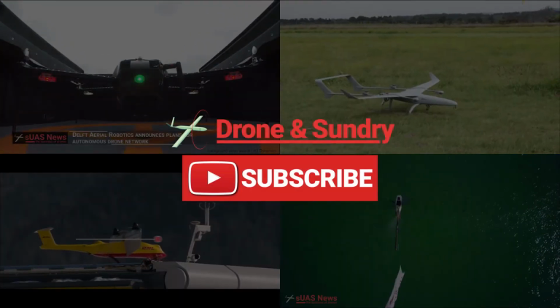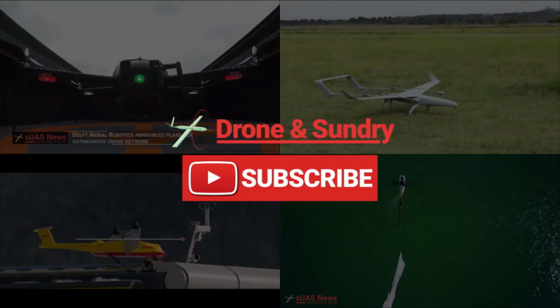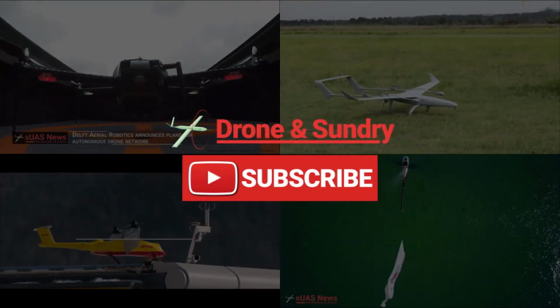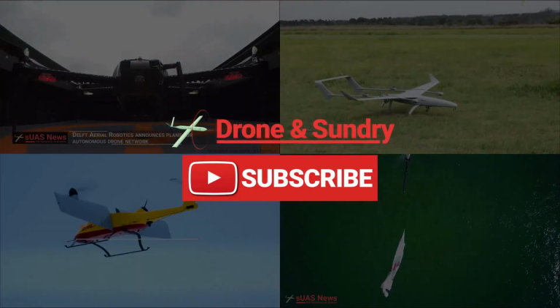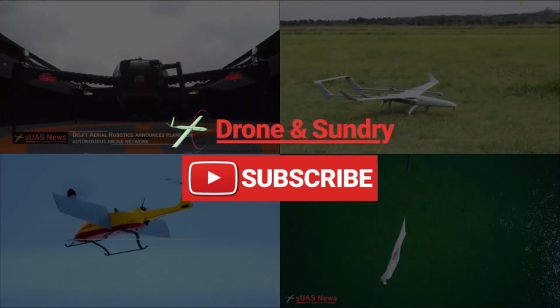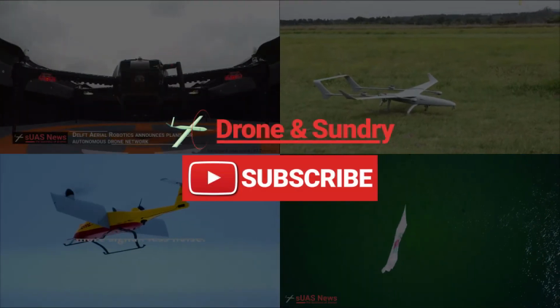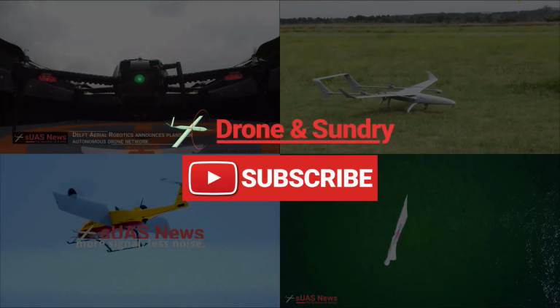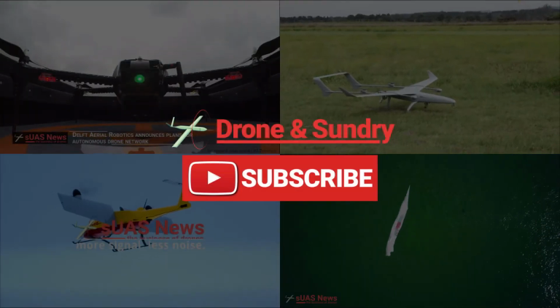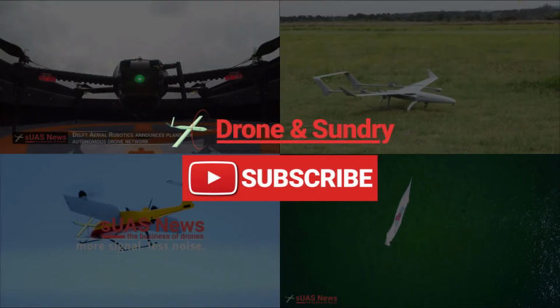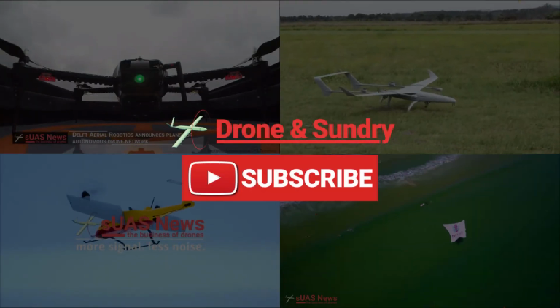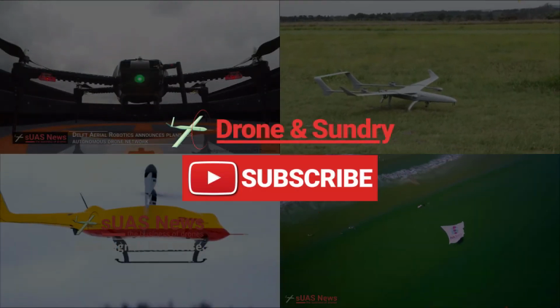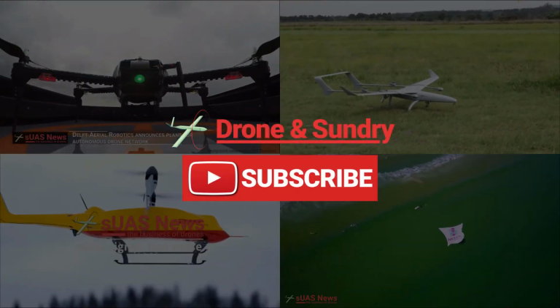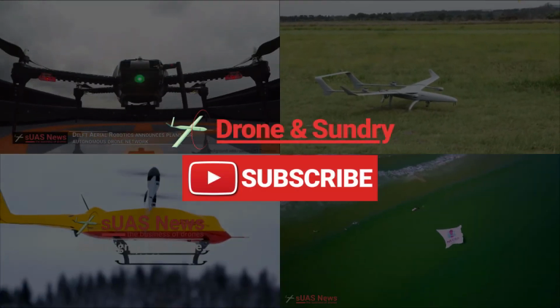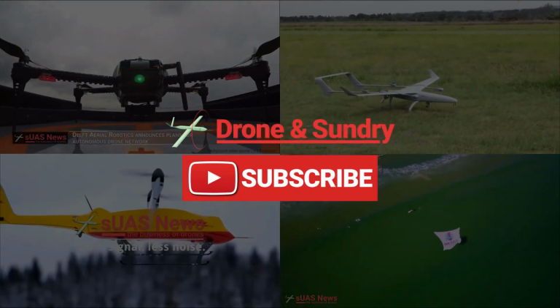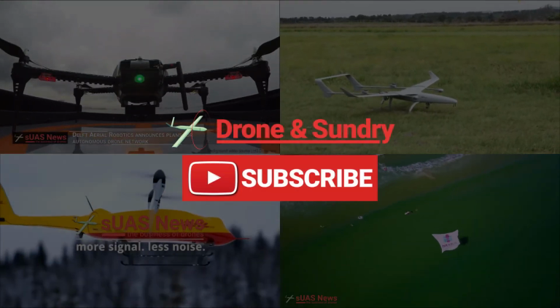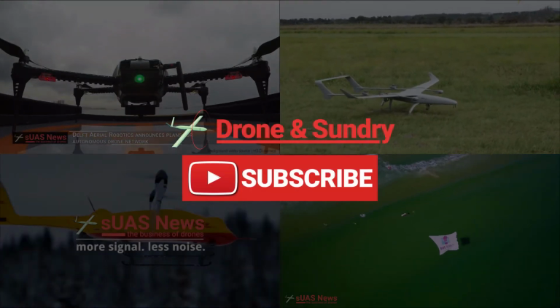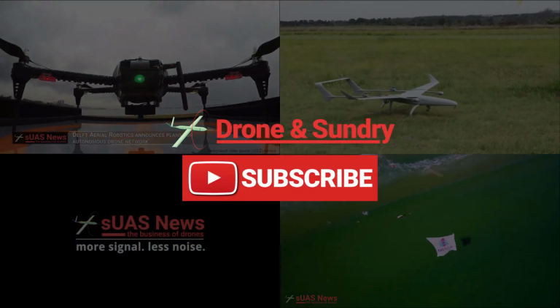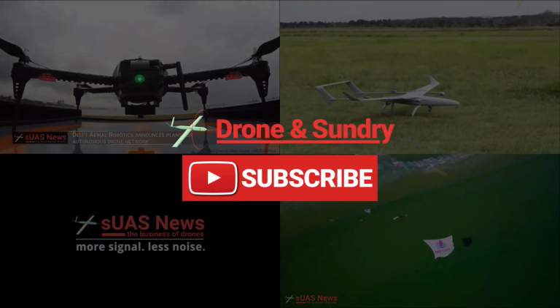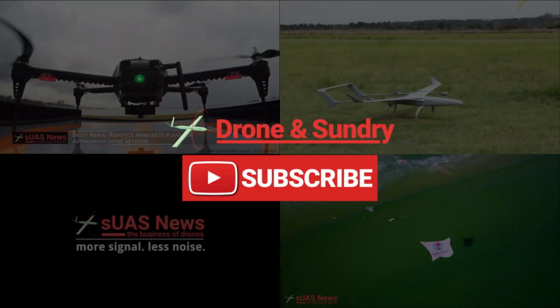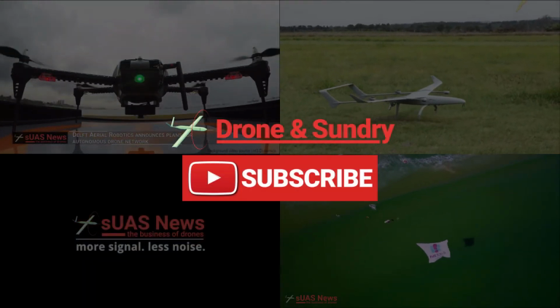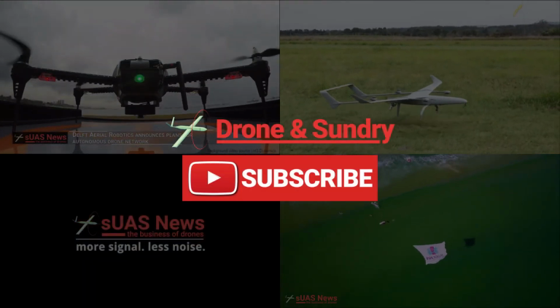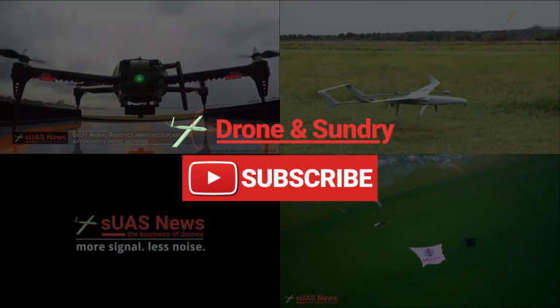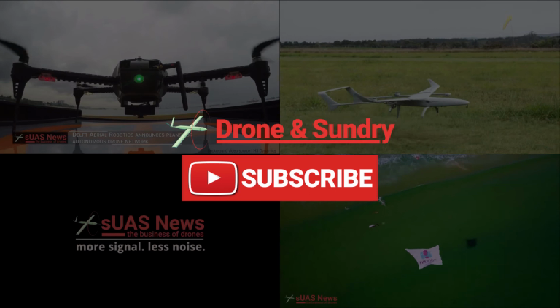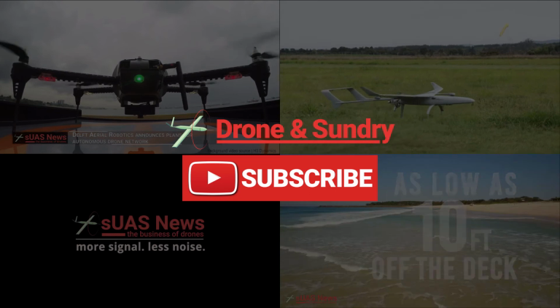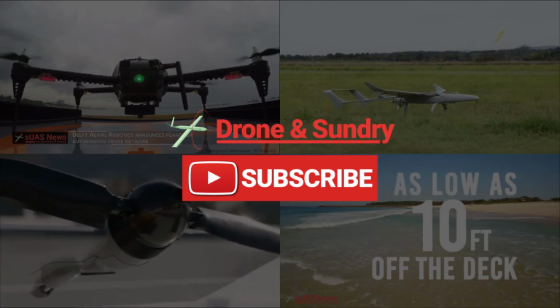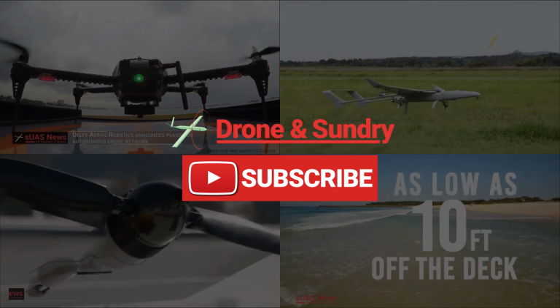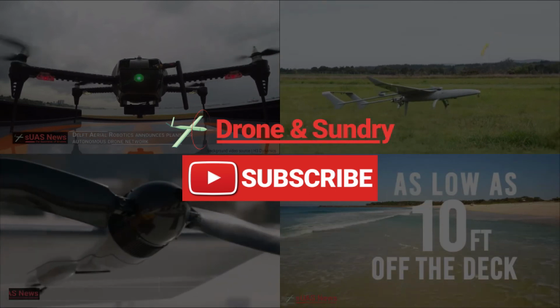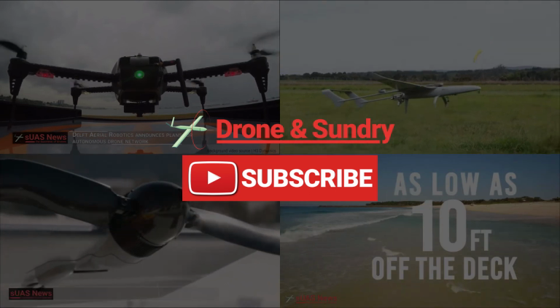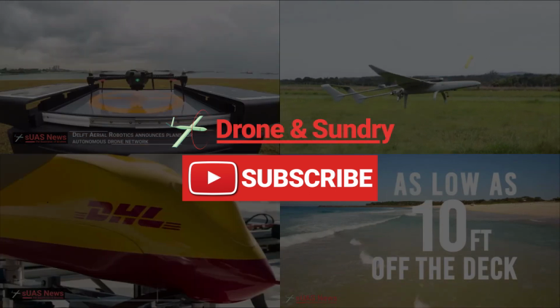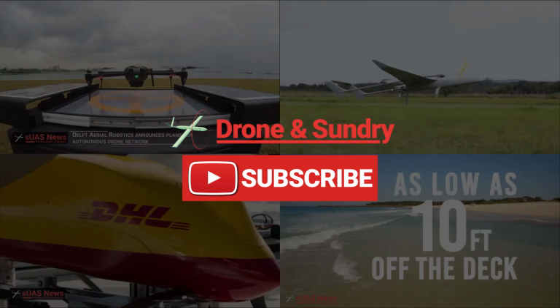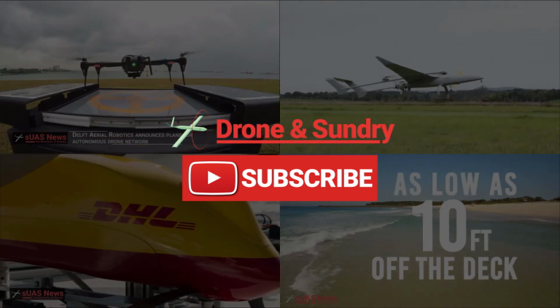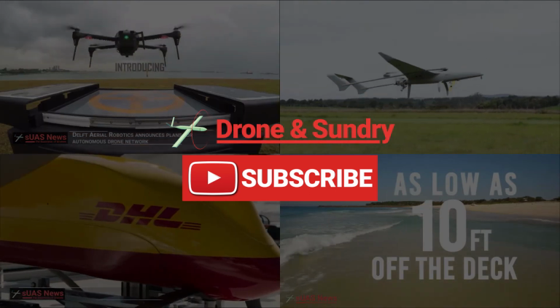Also don't forget to subscribe to Drone and Sundry so that you don't miss out on future 3D printing for drones videos.